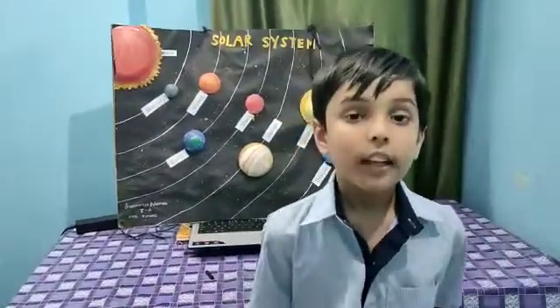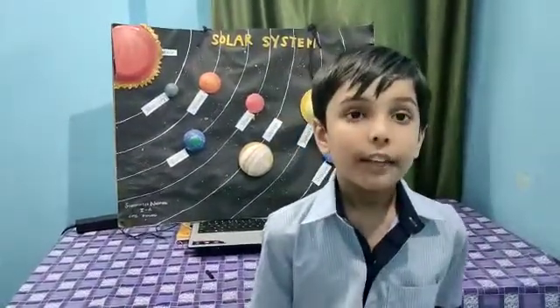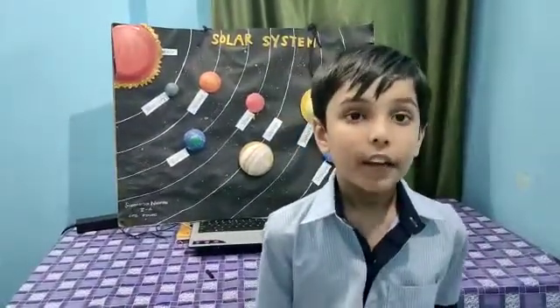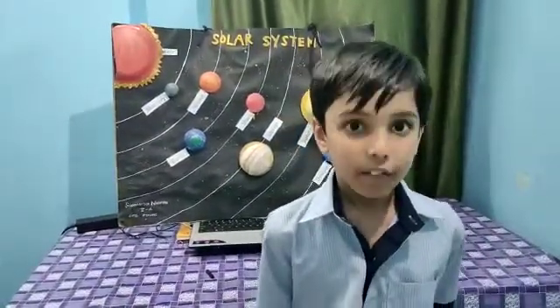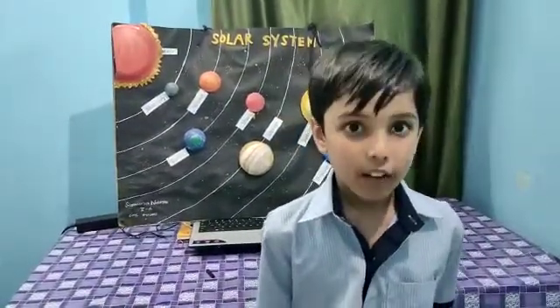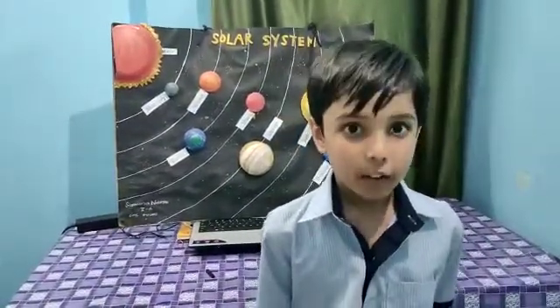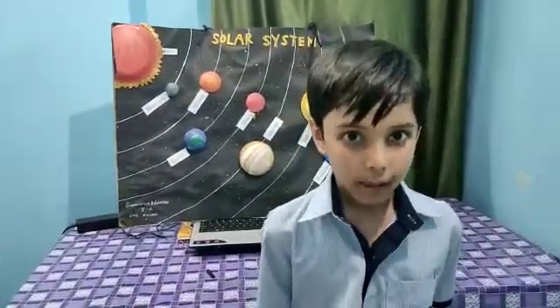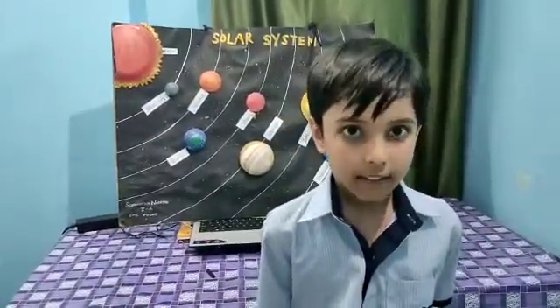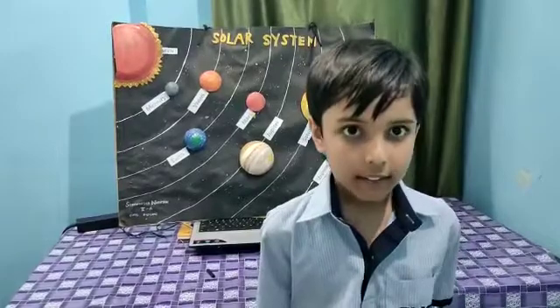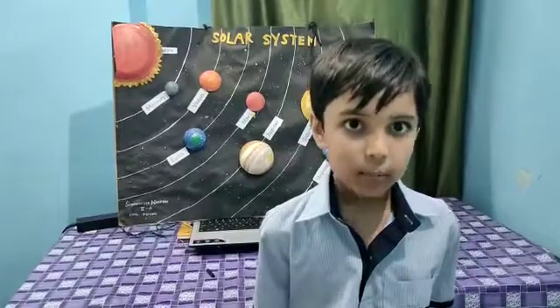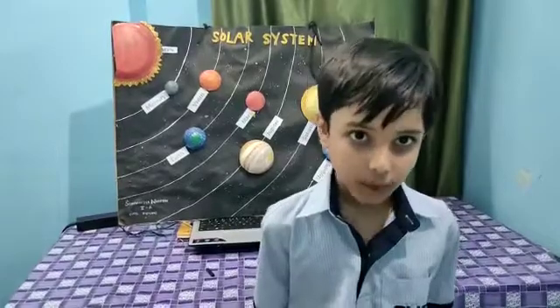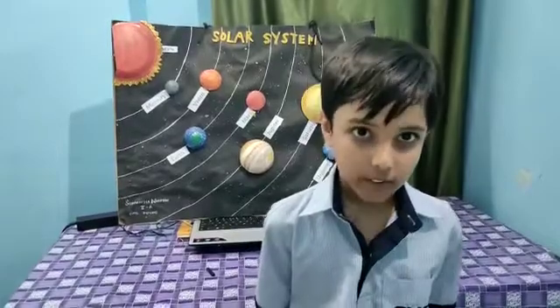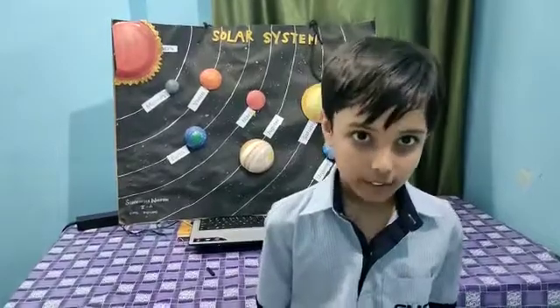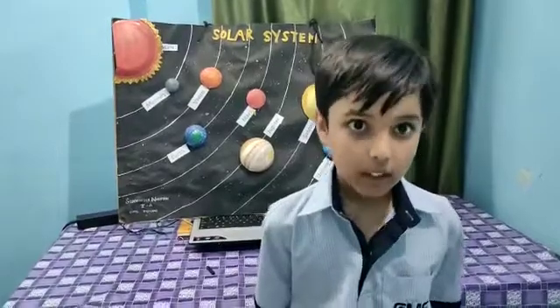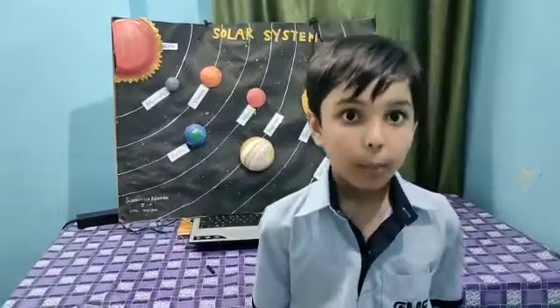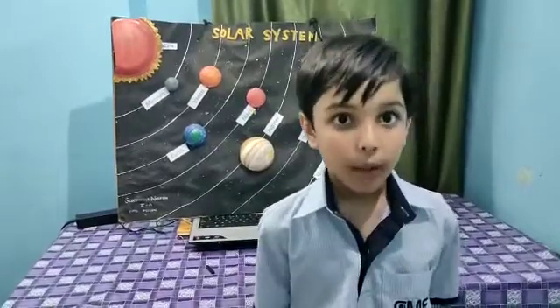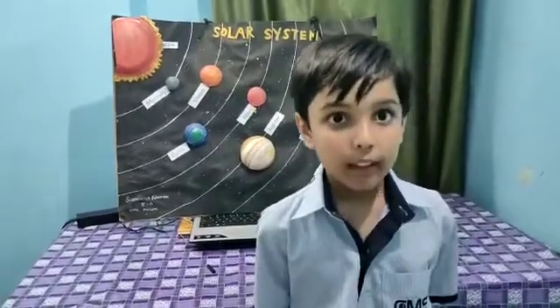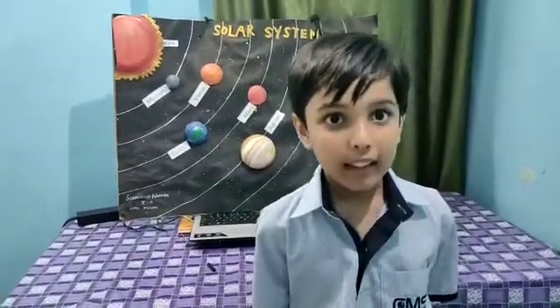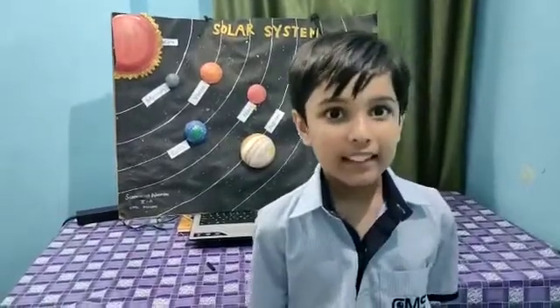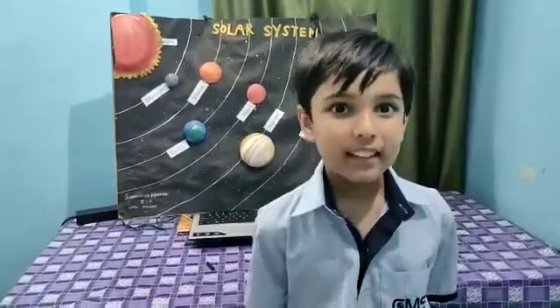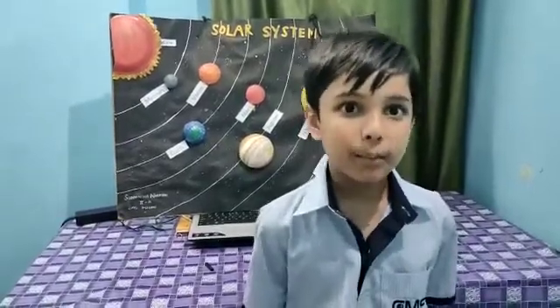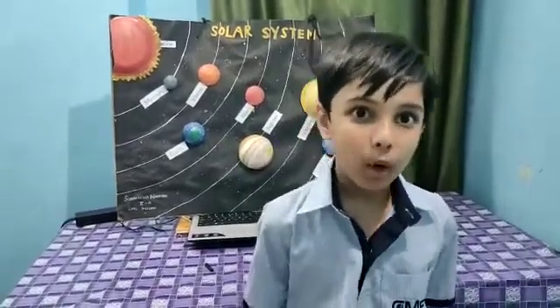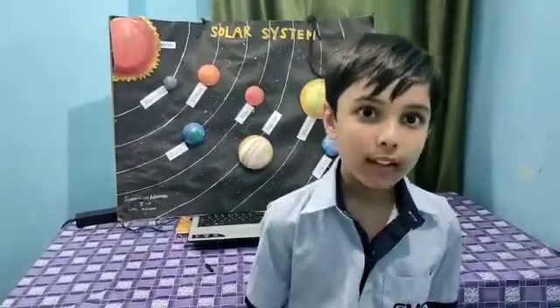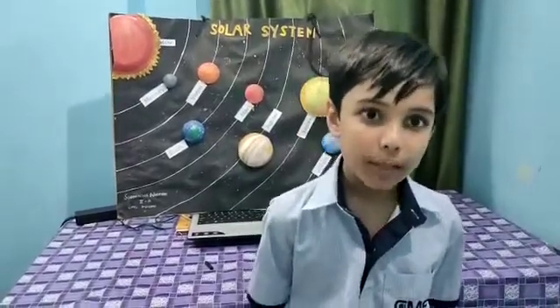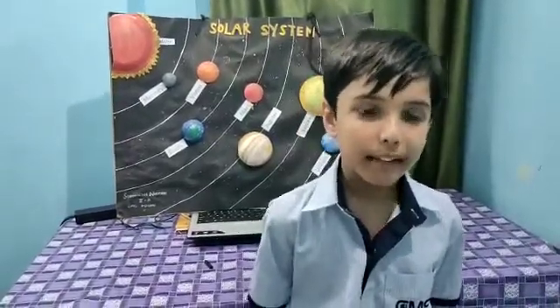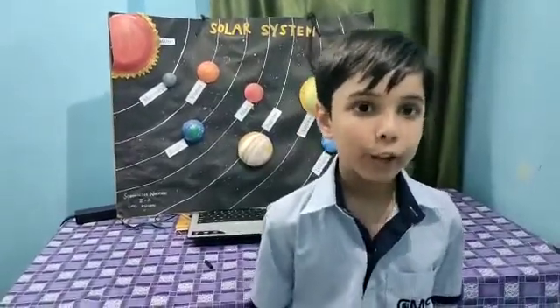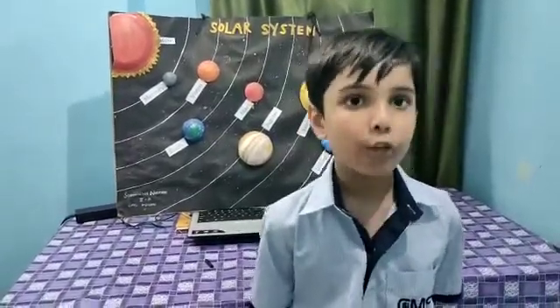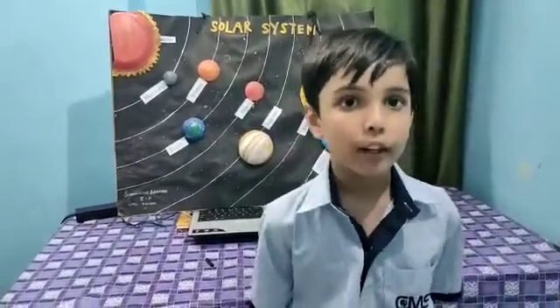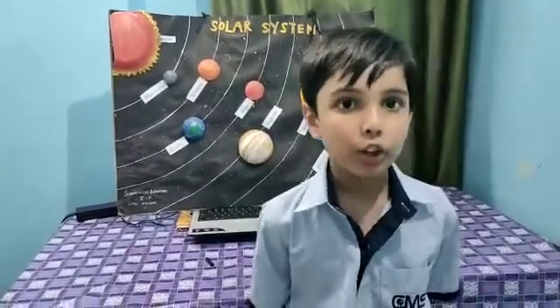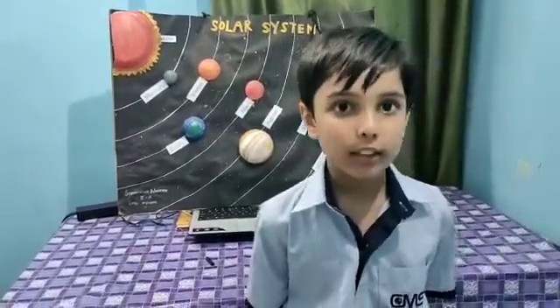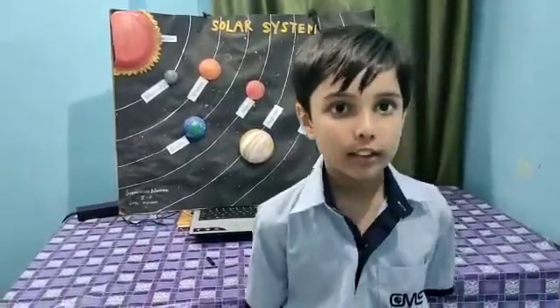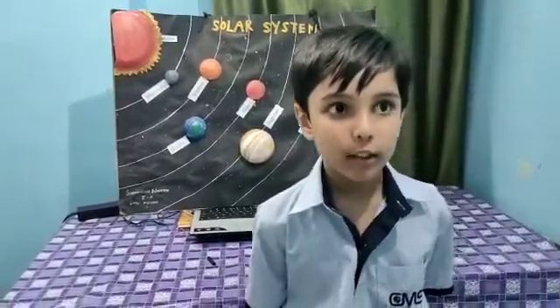The first planet is Mercury. Mercury is the smallest planet of our solar system.